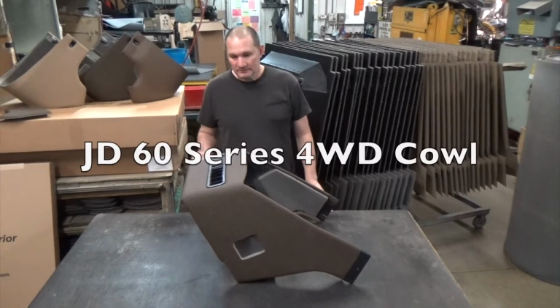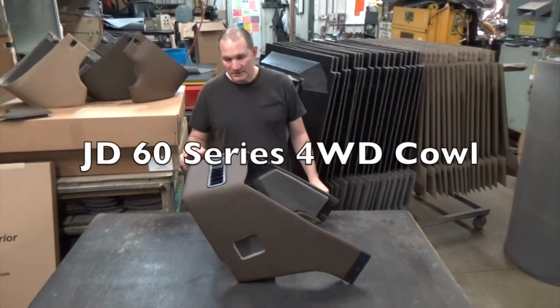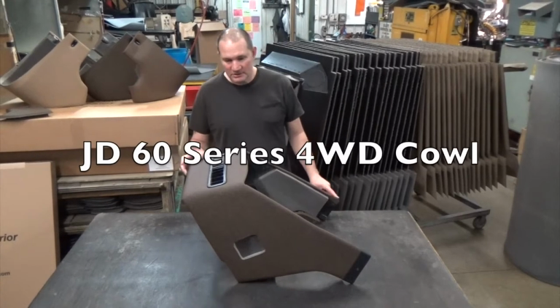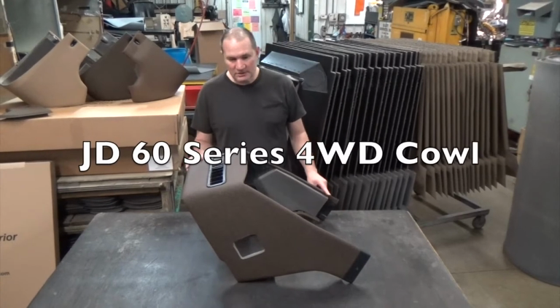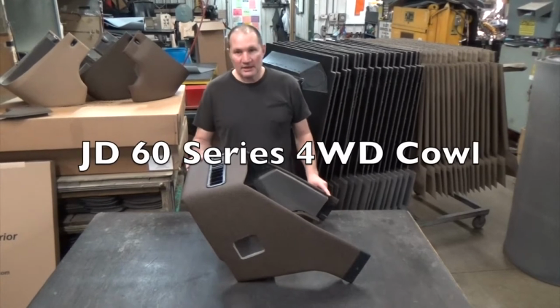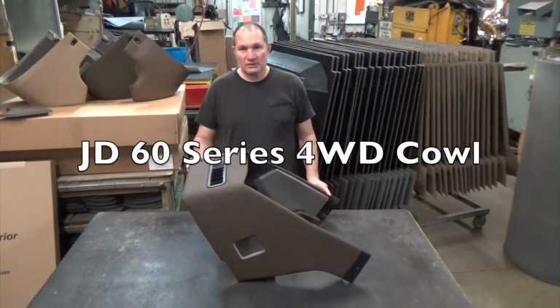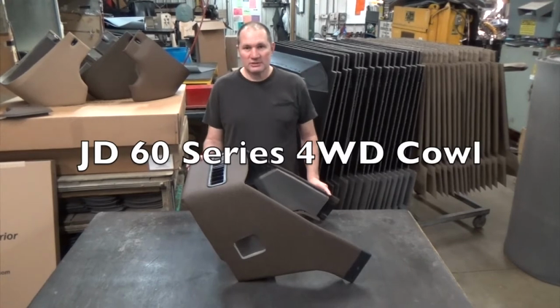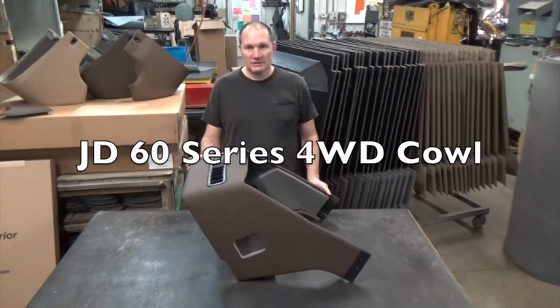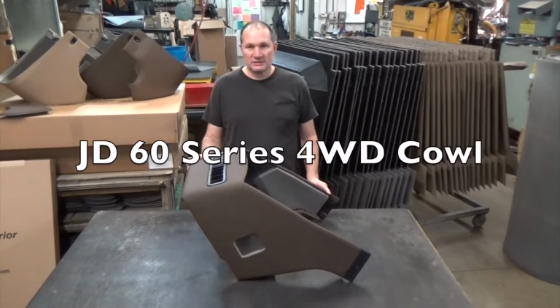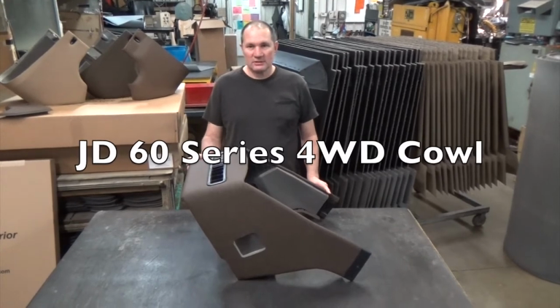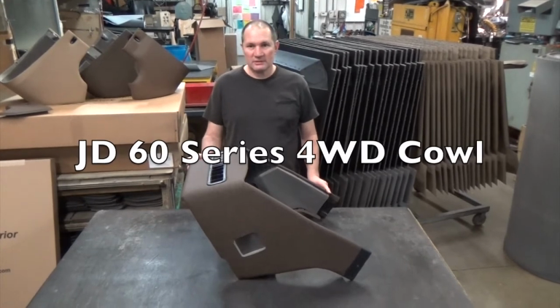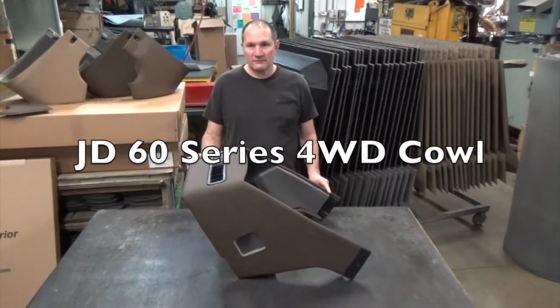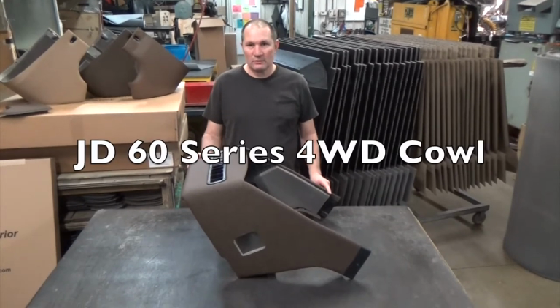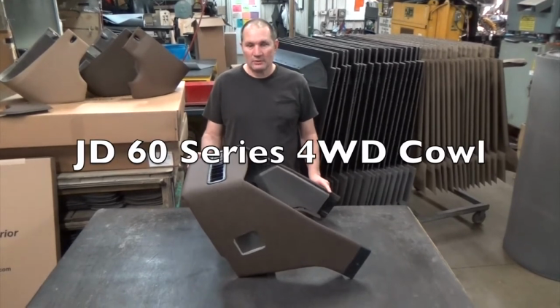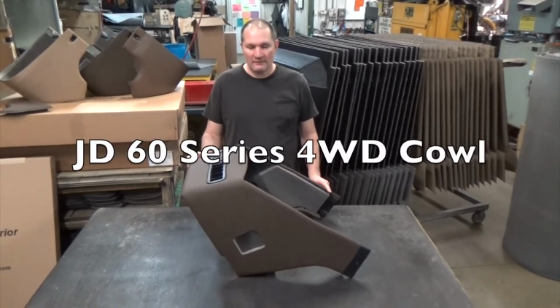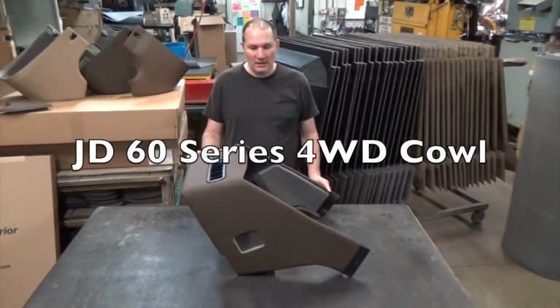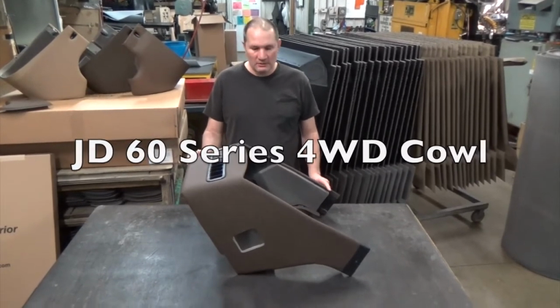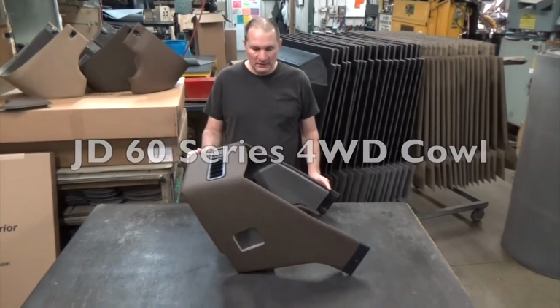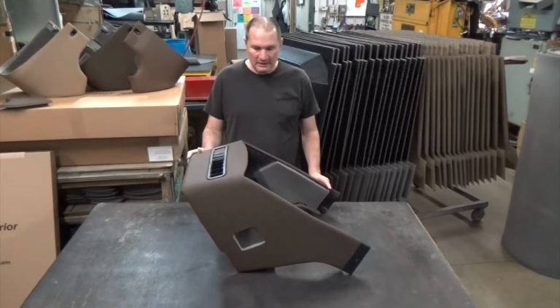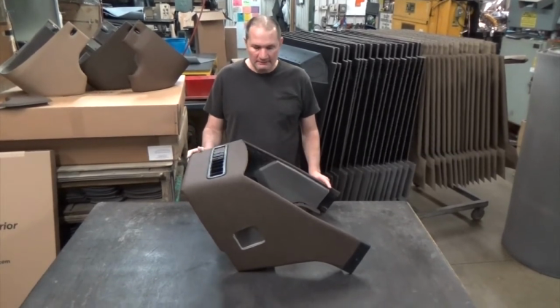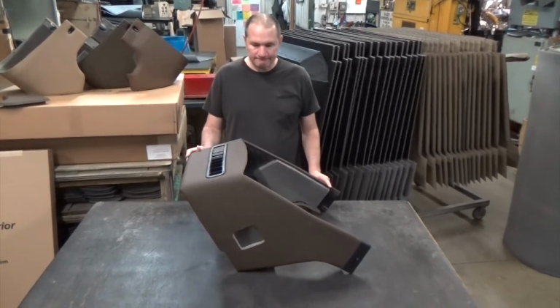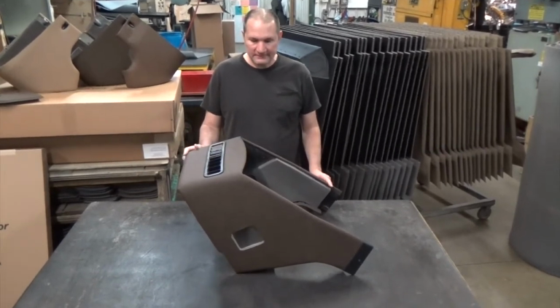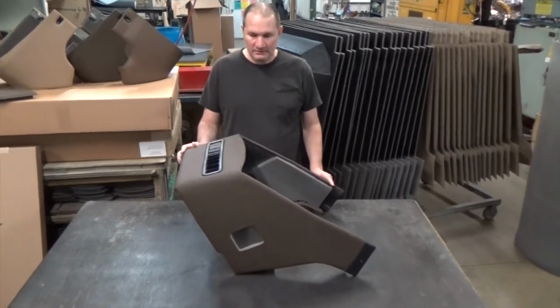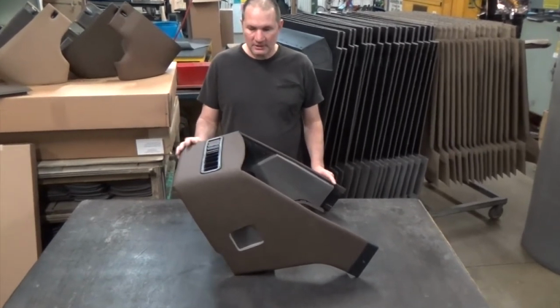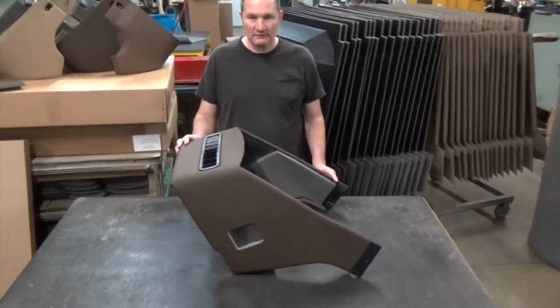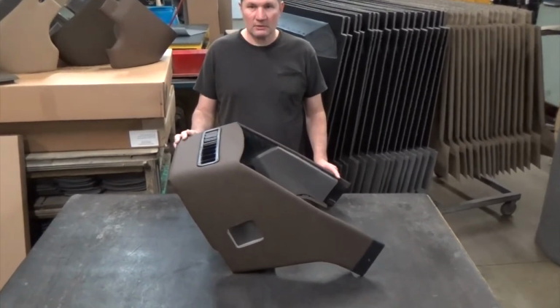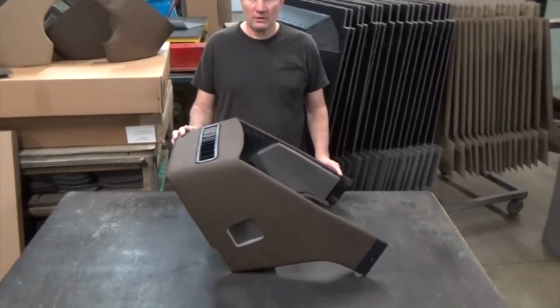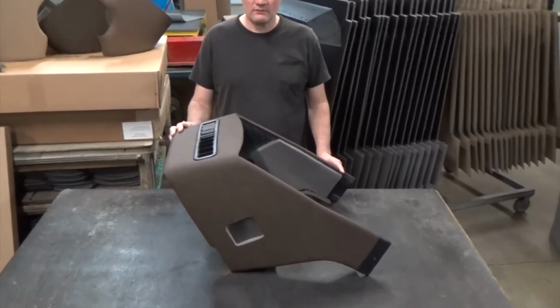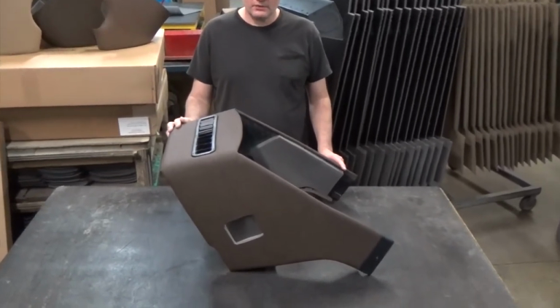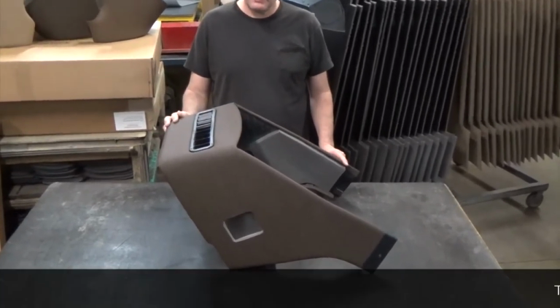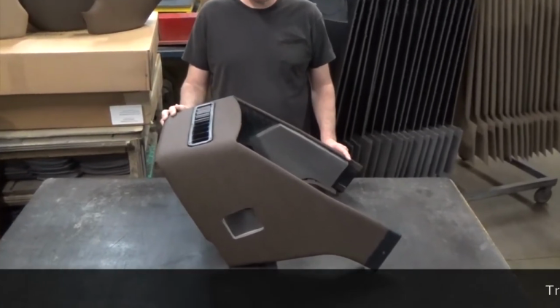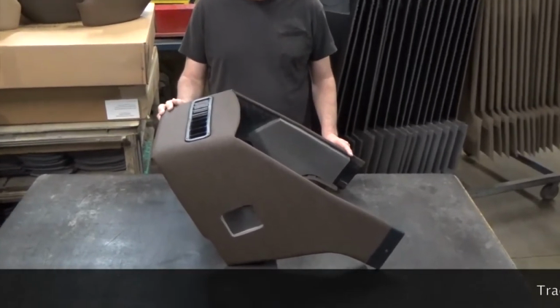This is a John Deere 60 series 4-wheel drive cowl. I'm going to give you a quick overview on this thing.